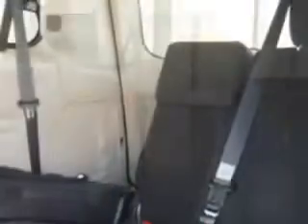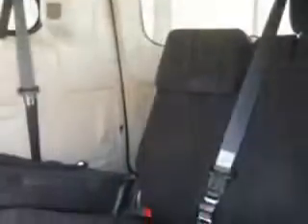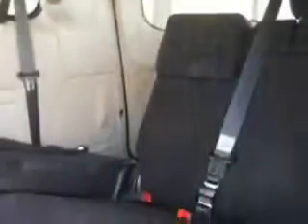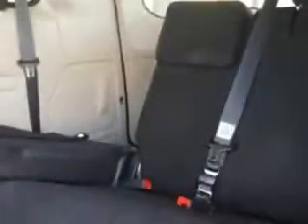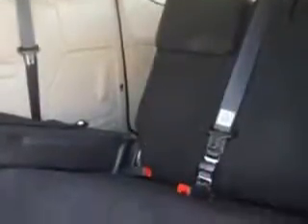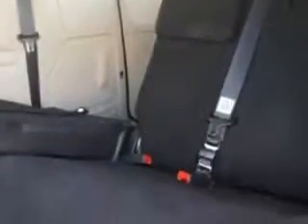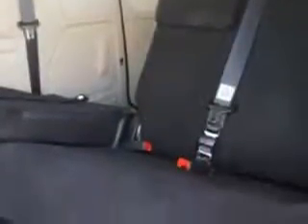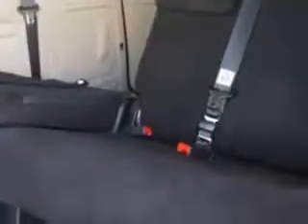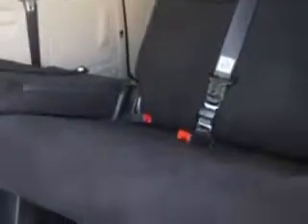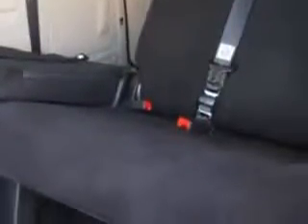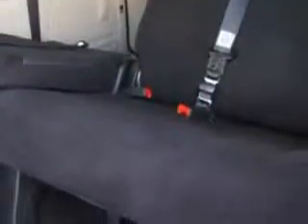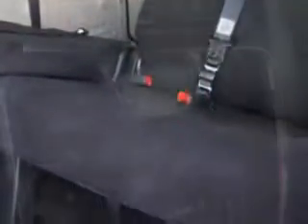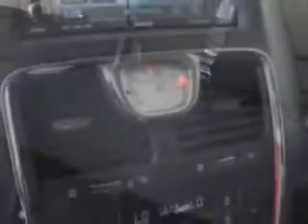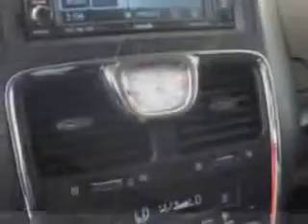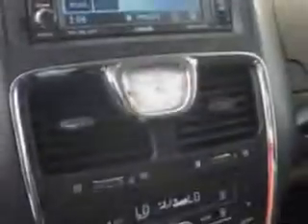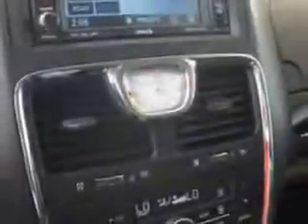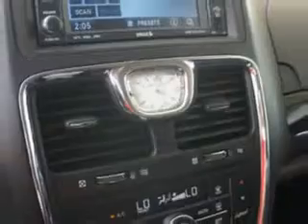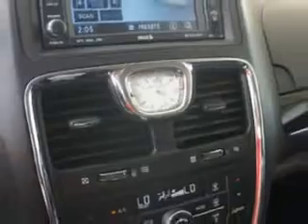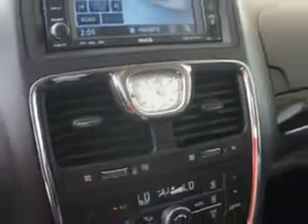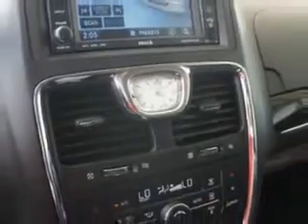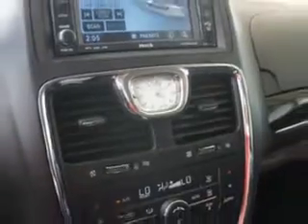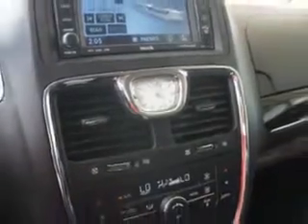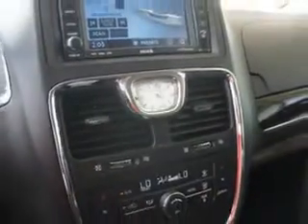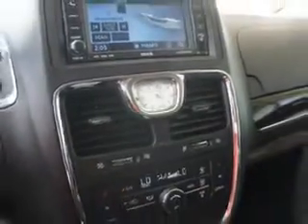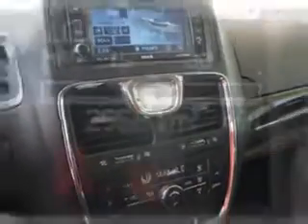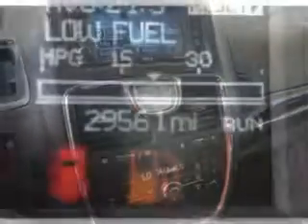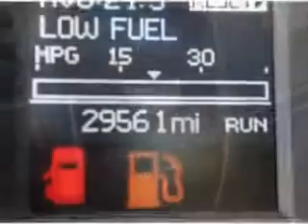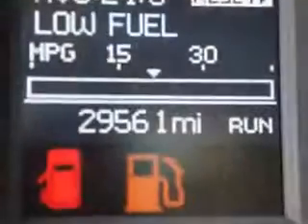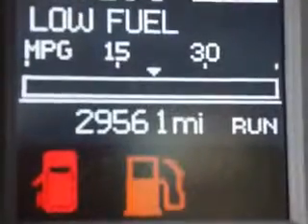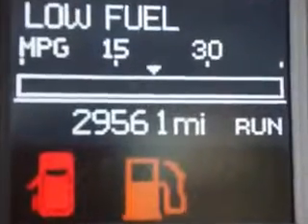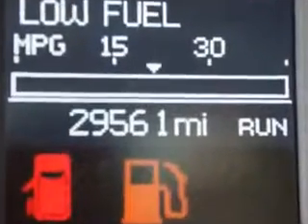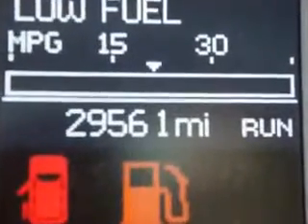Get where you need to go, enjoy the drive, and have peace of mind in this 2011 Chrysler Town & Country. See us at Harry Robinson Buick GMC today.